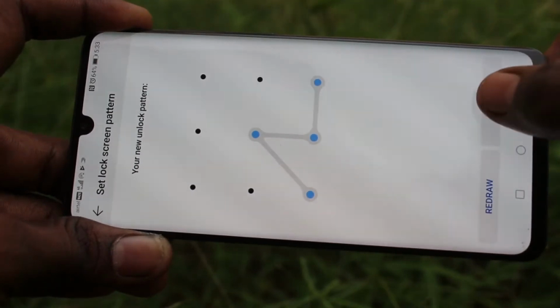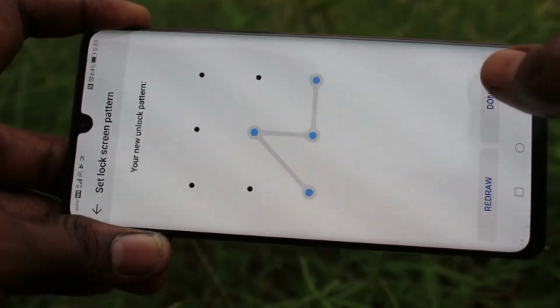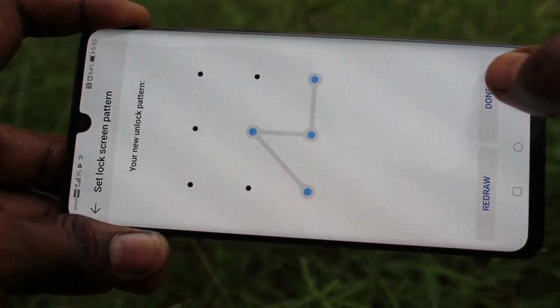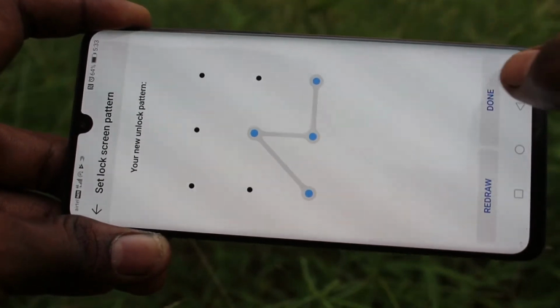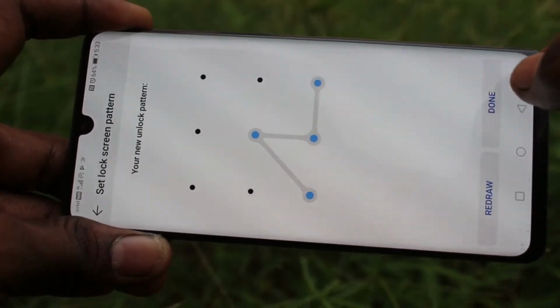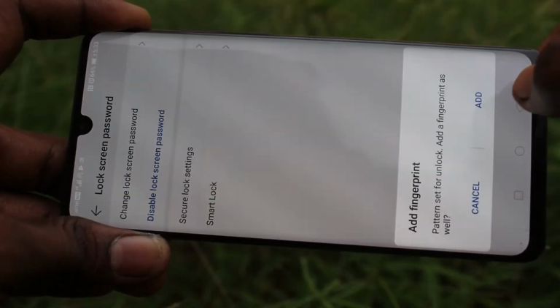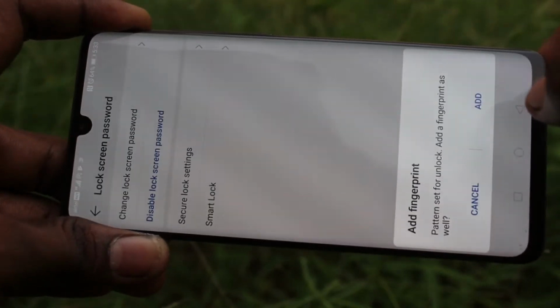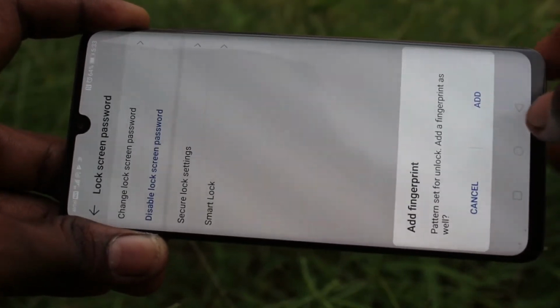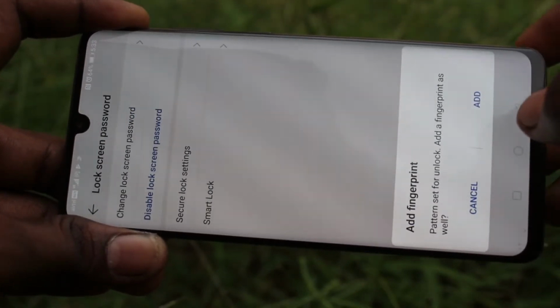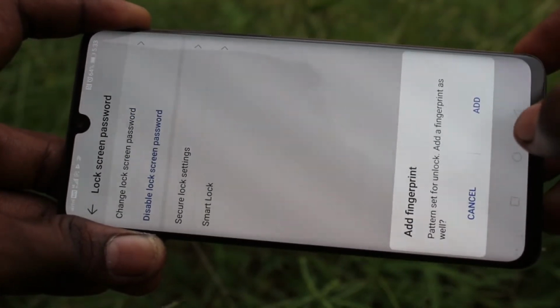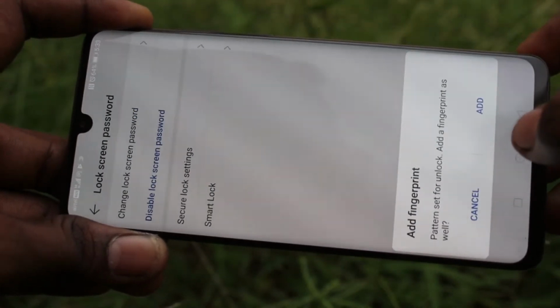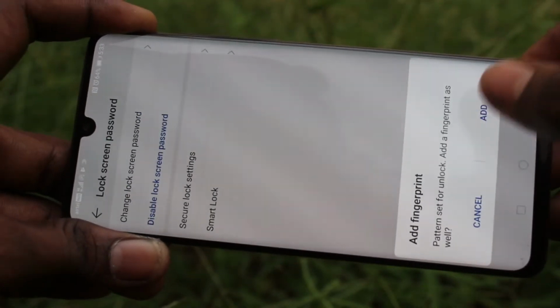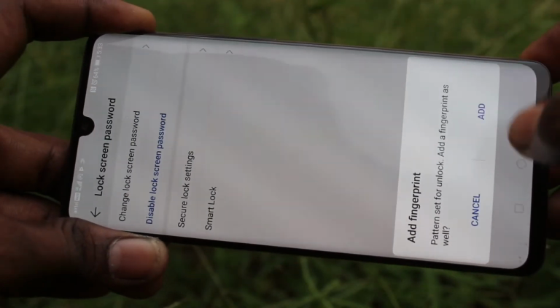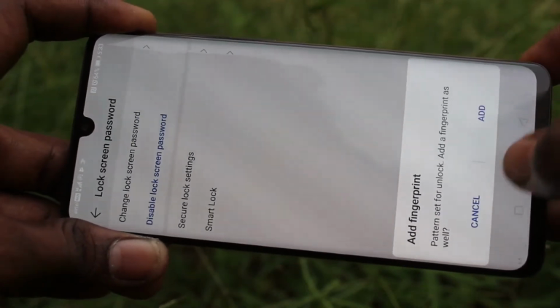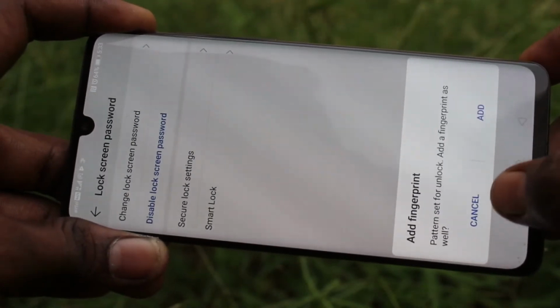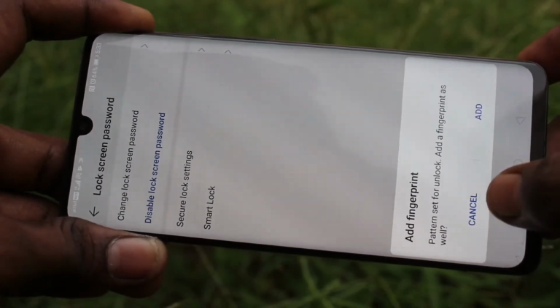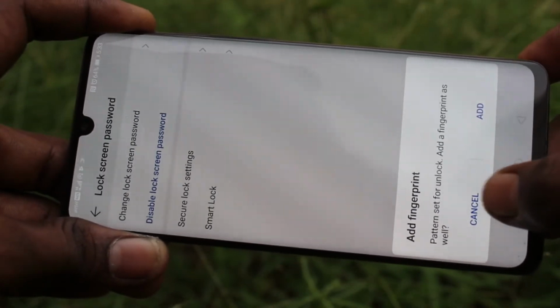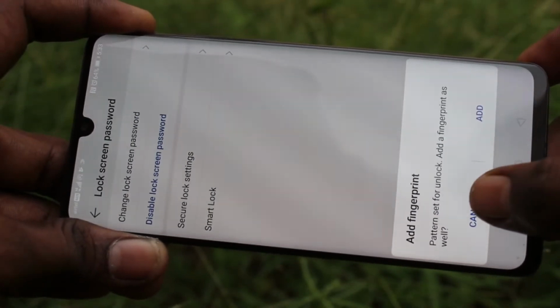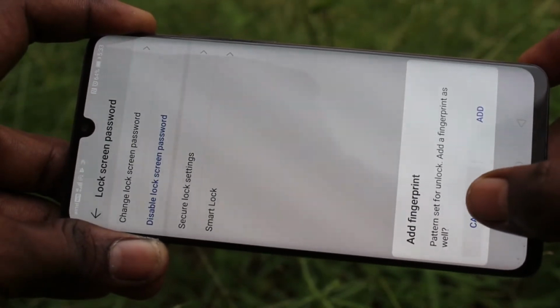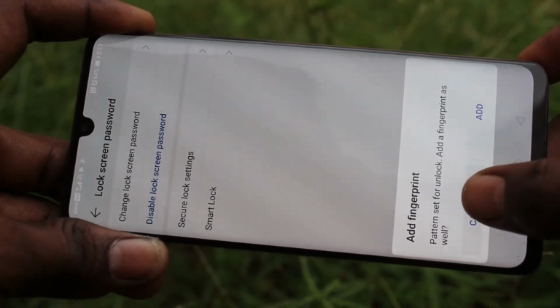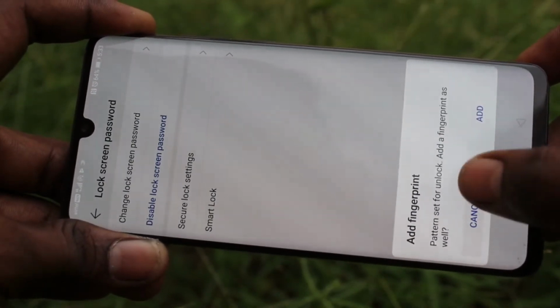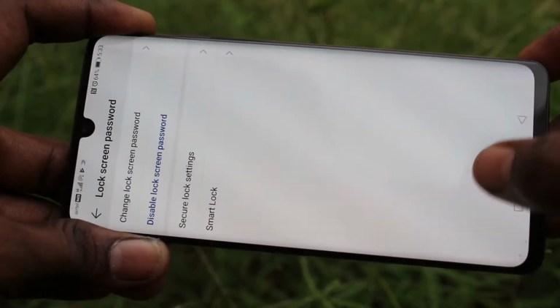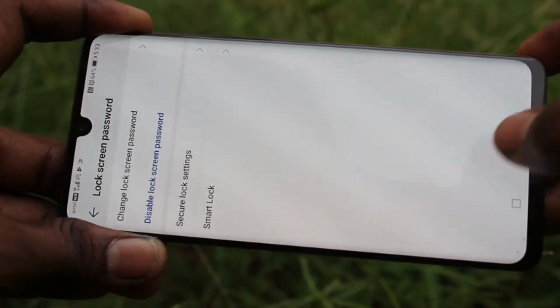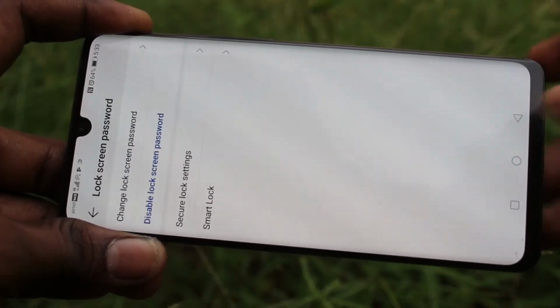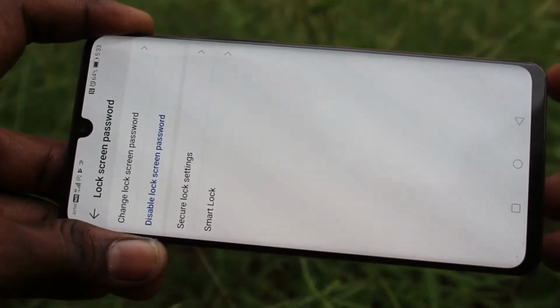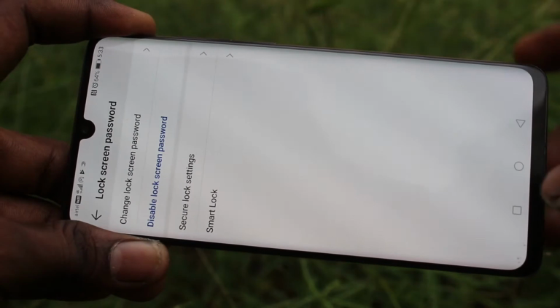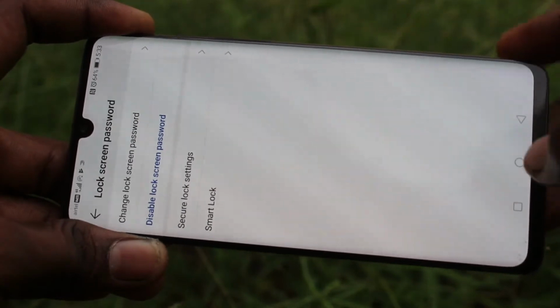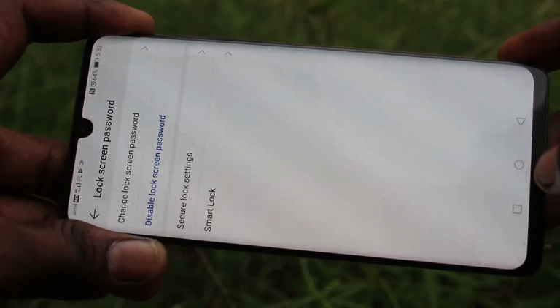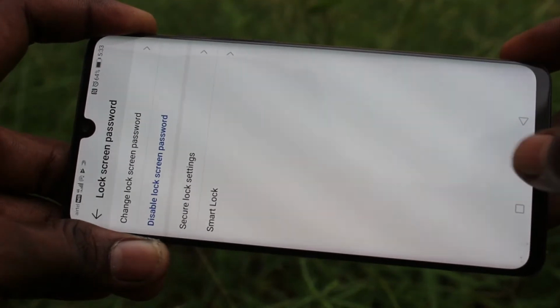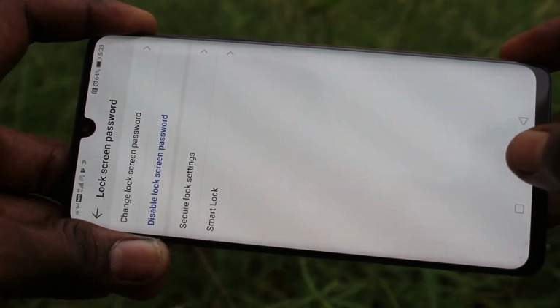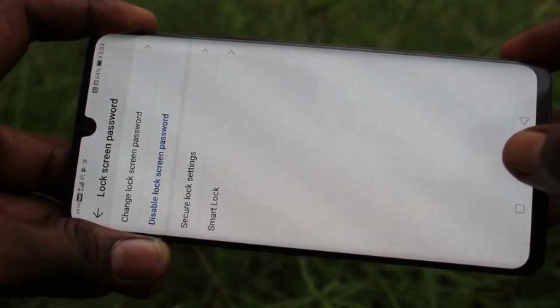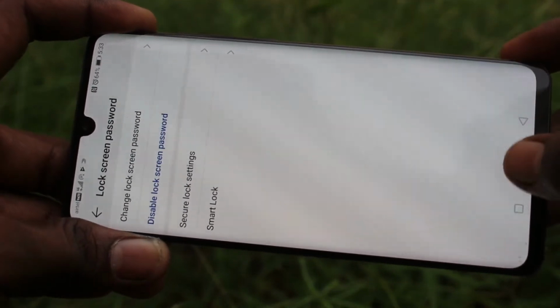Click None. Now at this step, you can also add a fingerprint. Otherwise, you can cancel it.